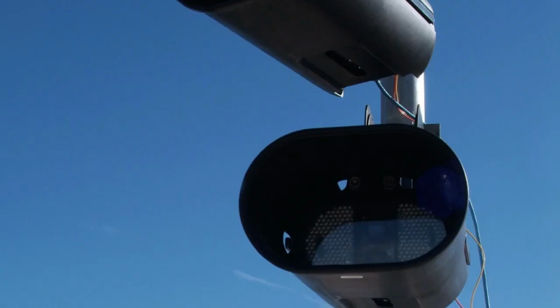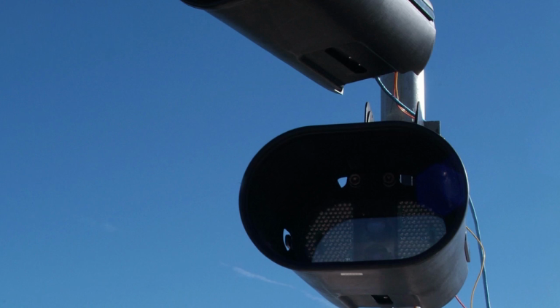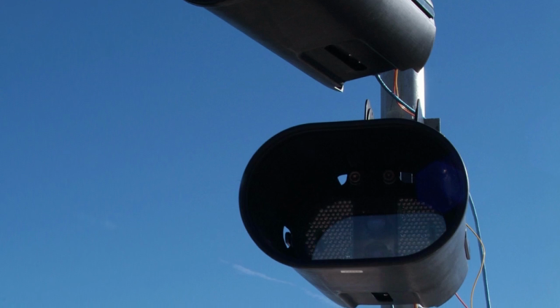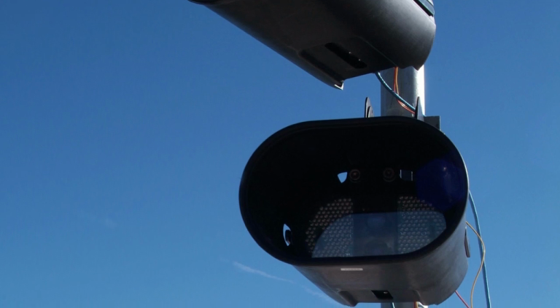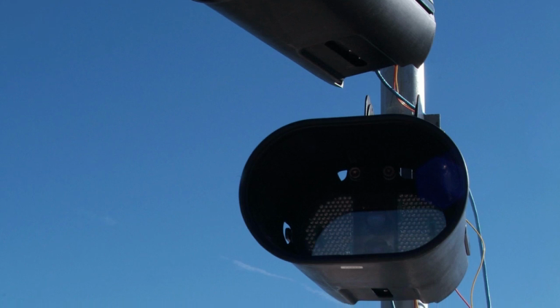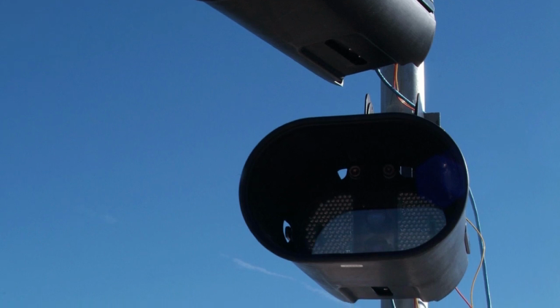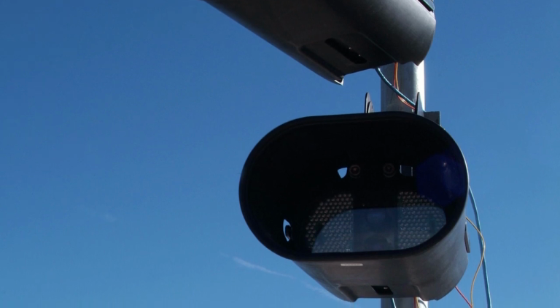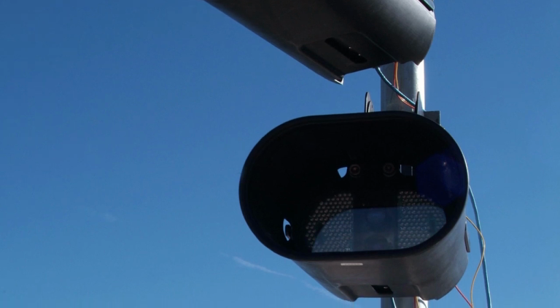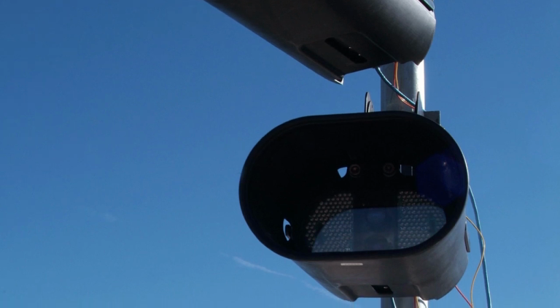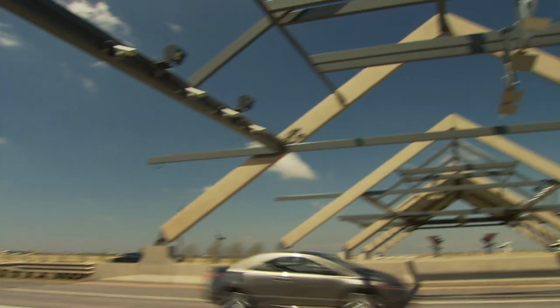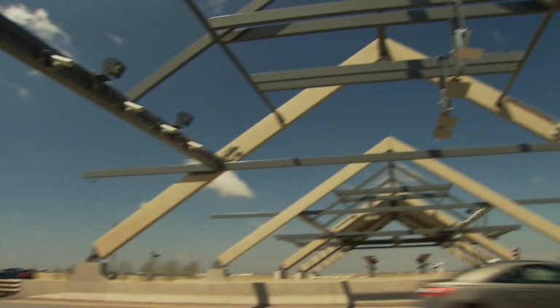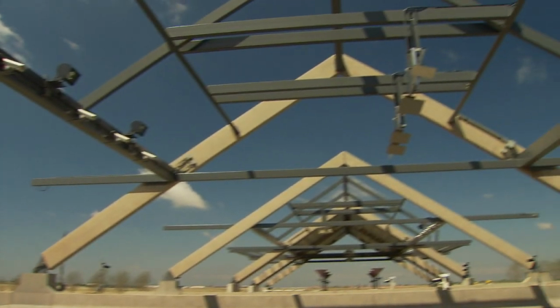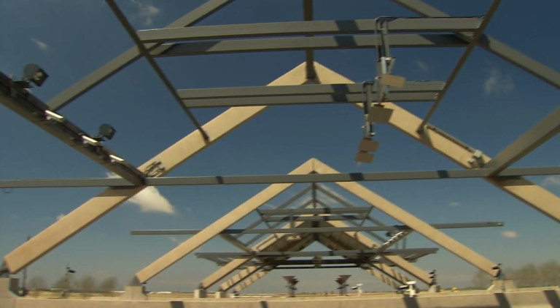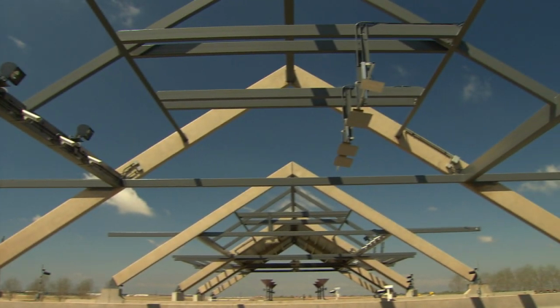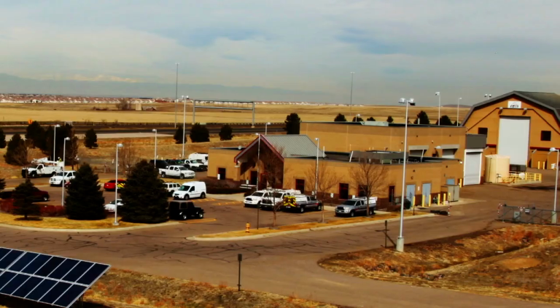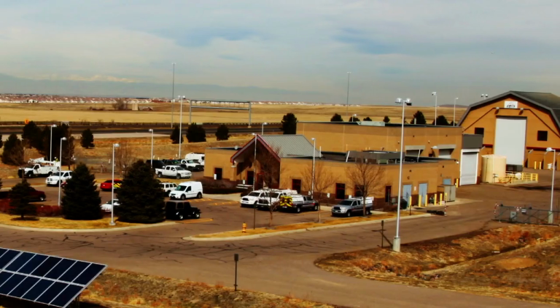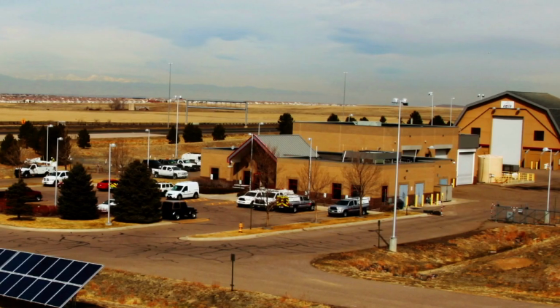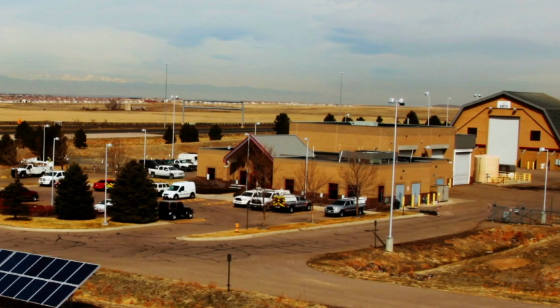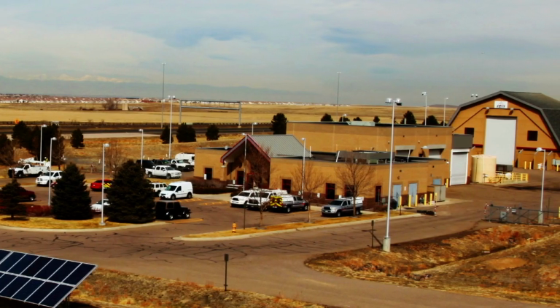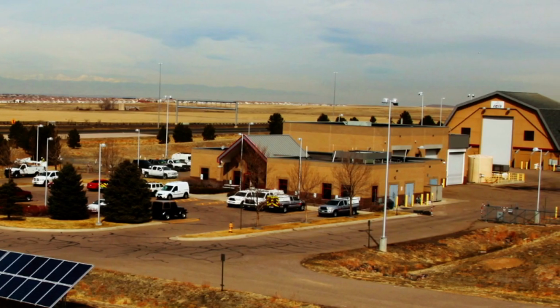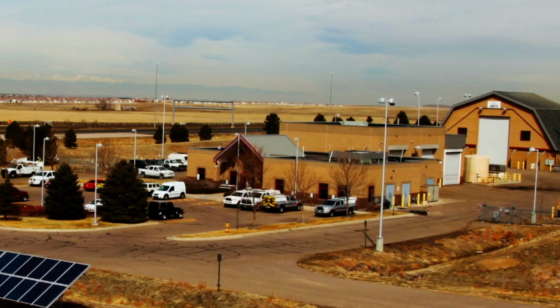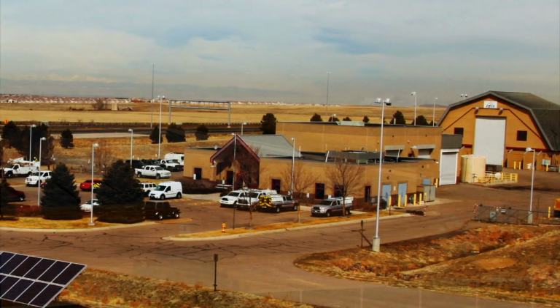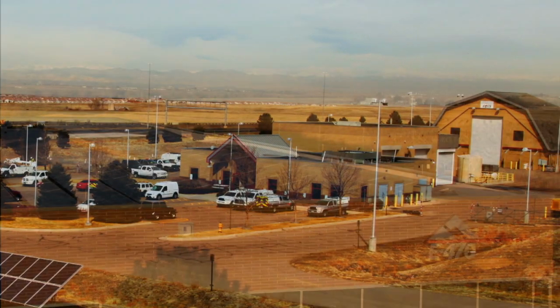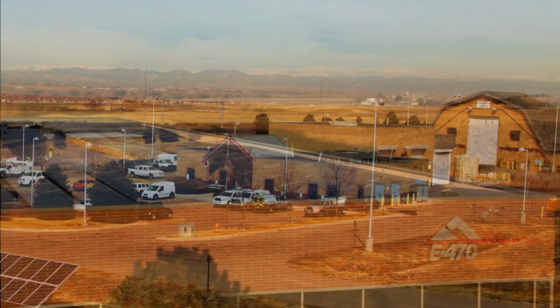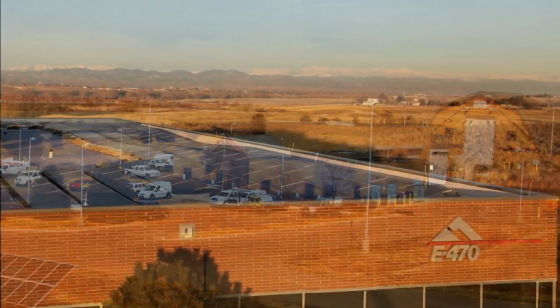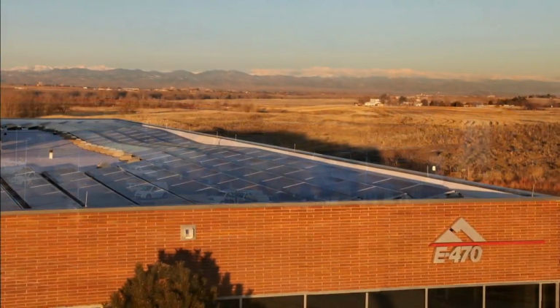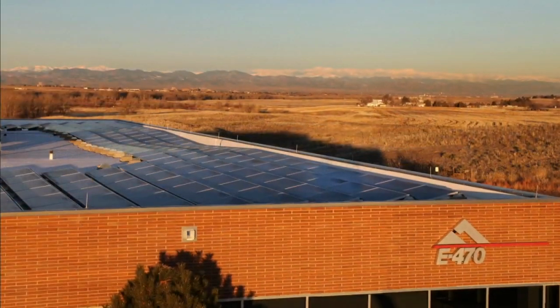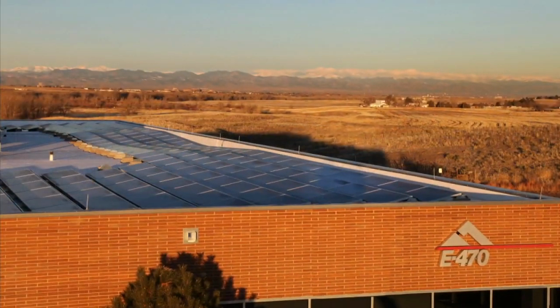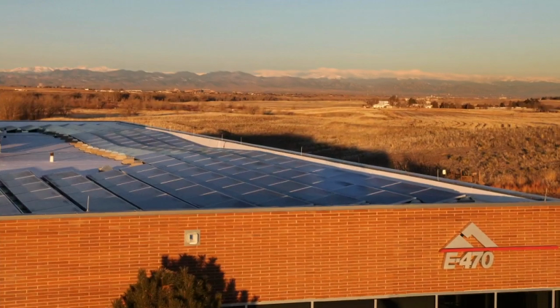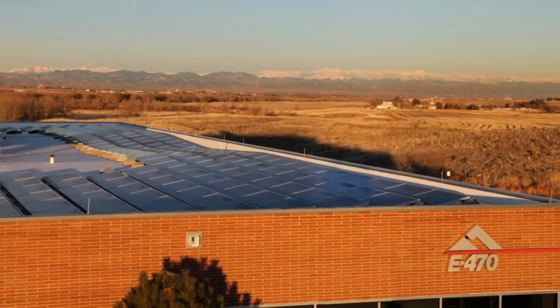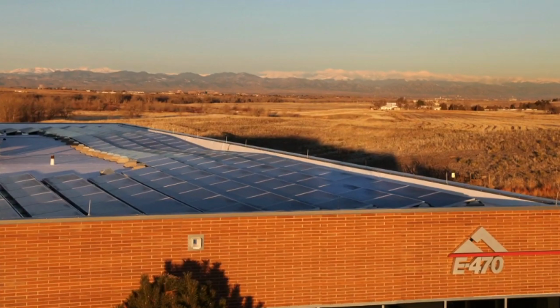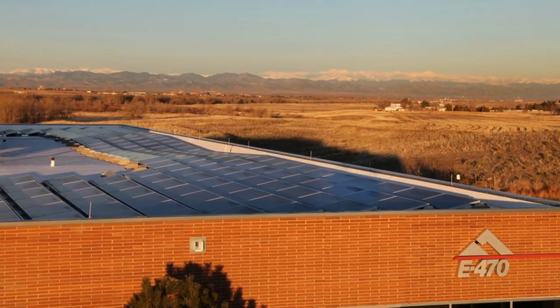Solar-generated electricity also powers toll collection equipment, plazas, maintenance facilities, and the E470 headquarters building.